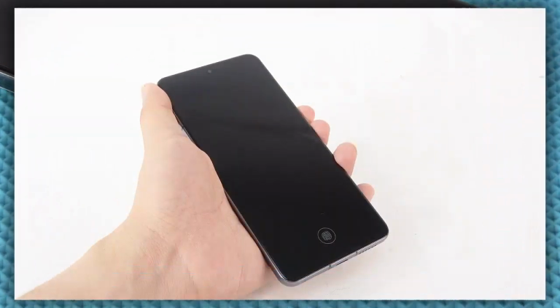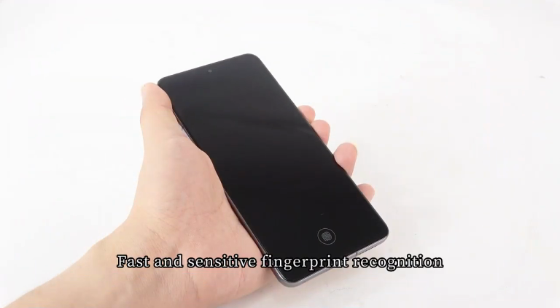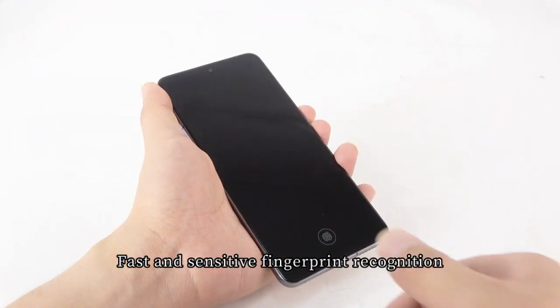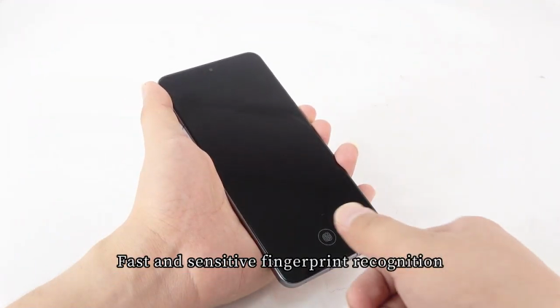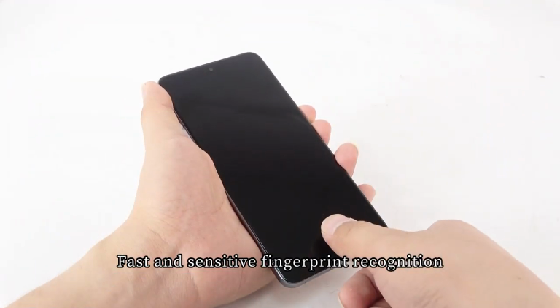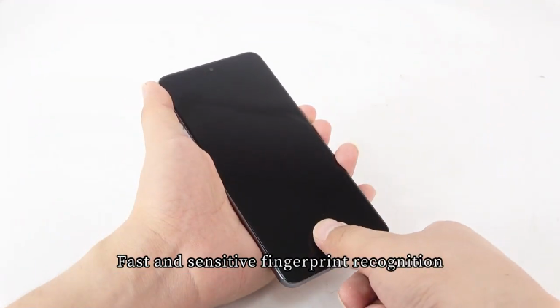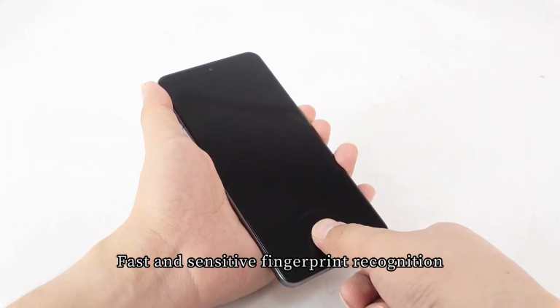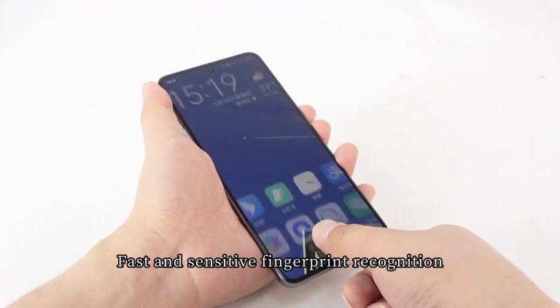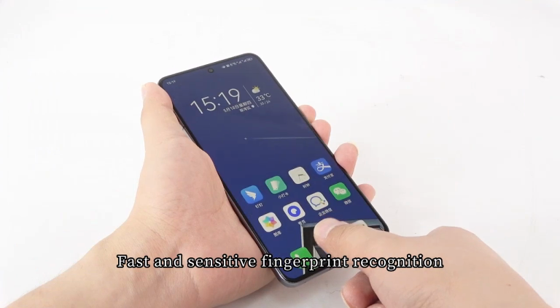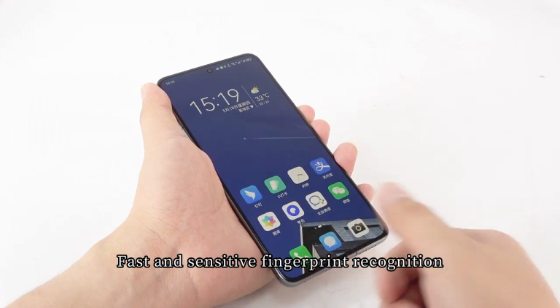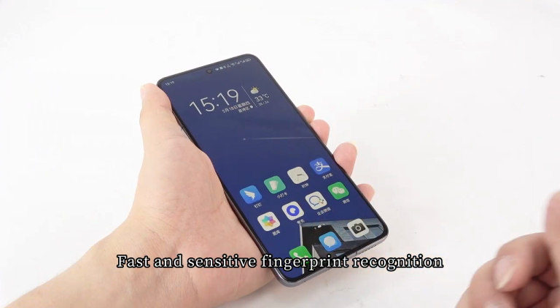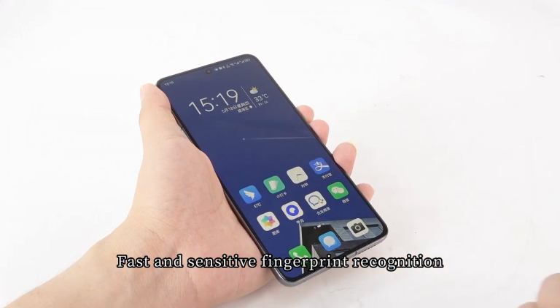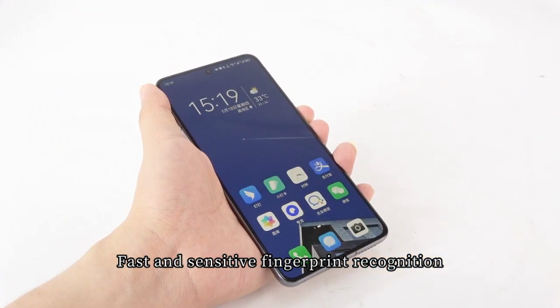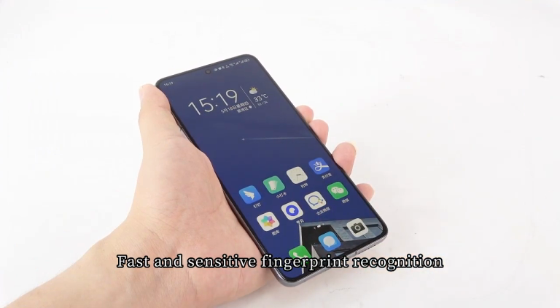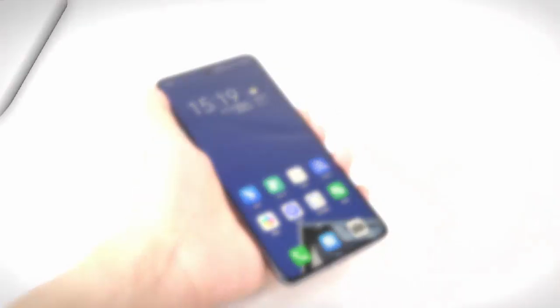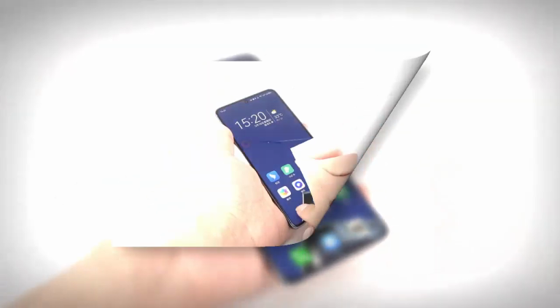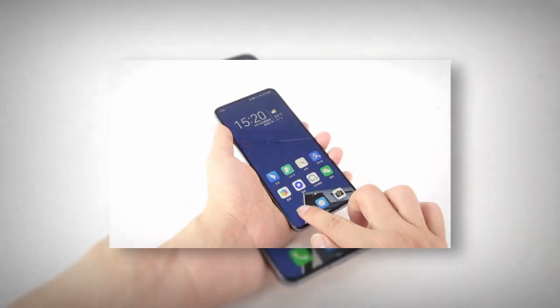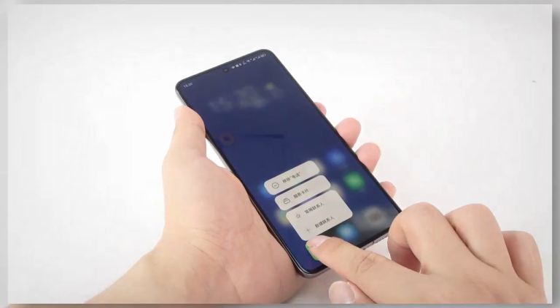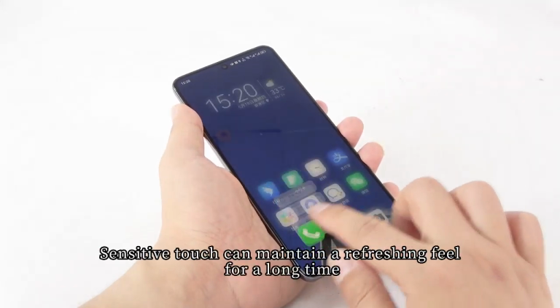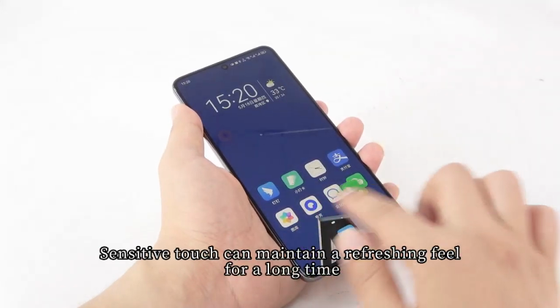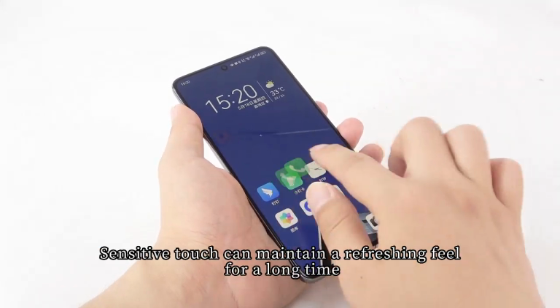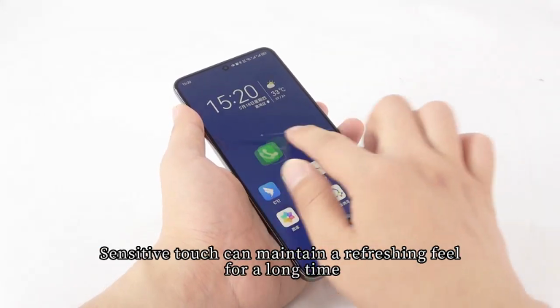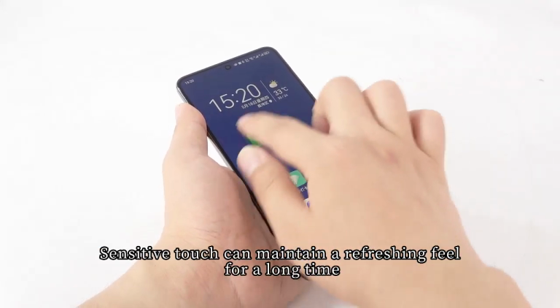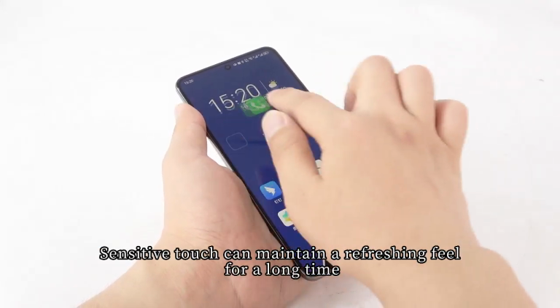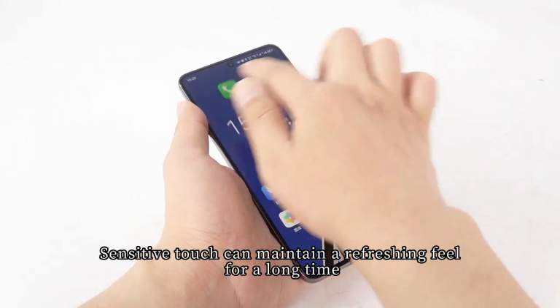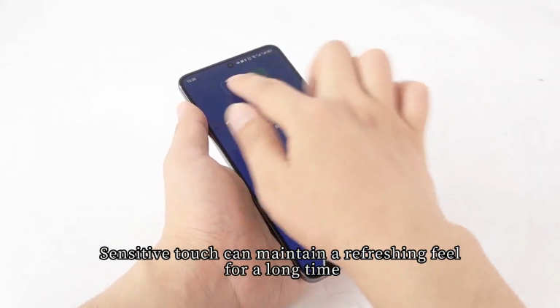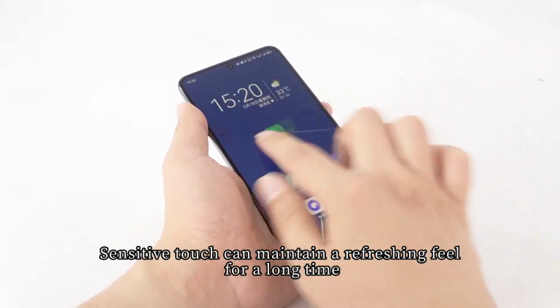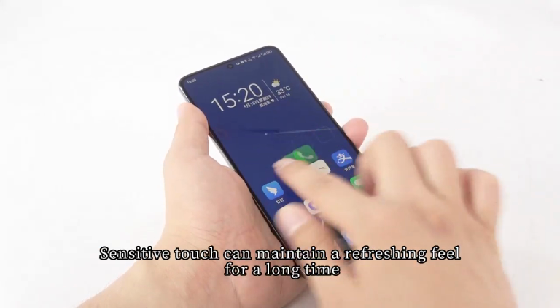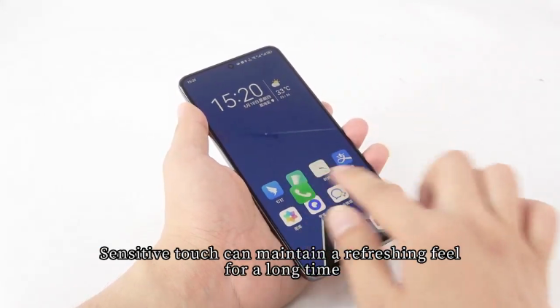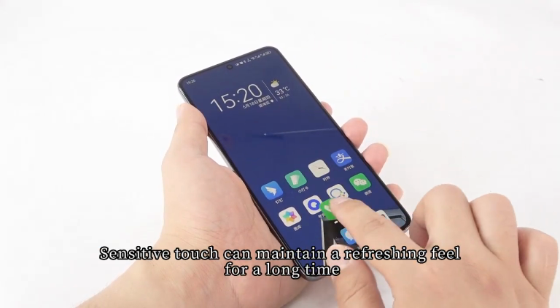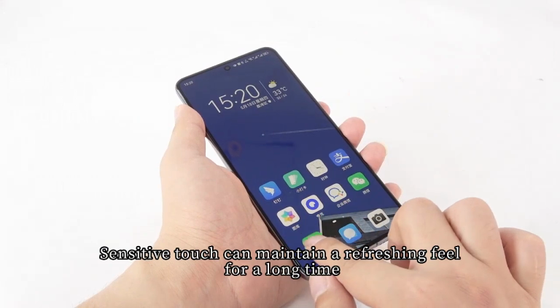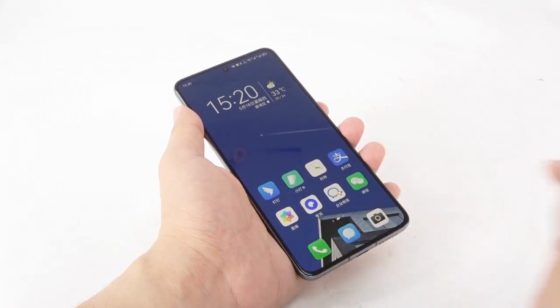Fast and sensitive fingerprint recognition is fully supported. Sensitive touch response can maintain a refreshing and responsive feel for a long time.